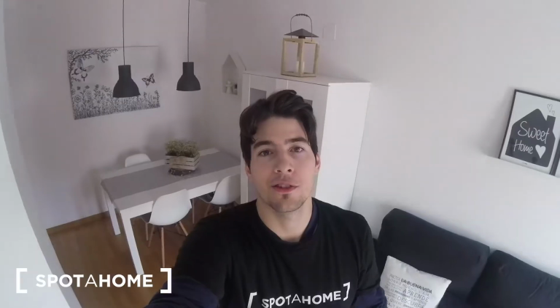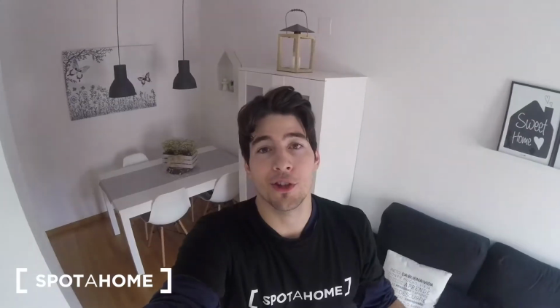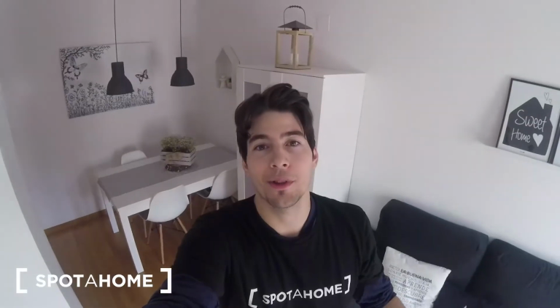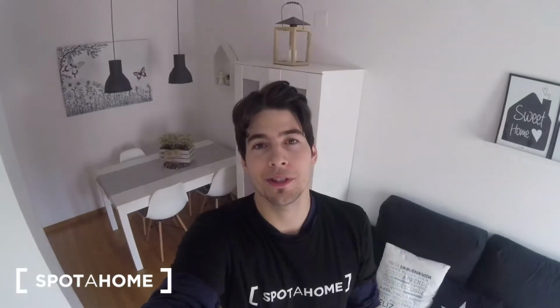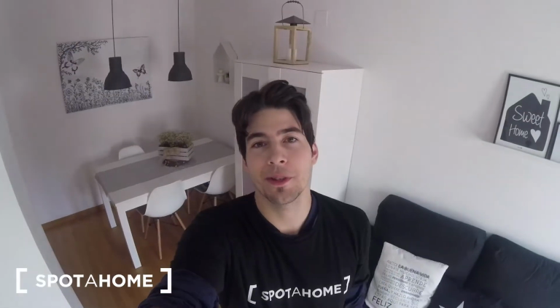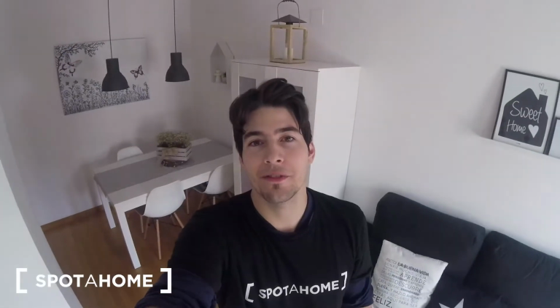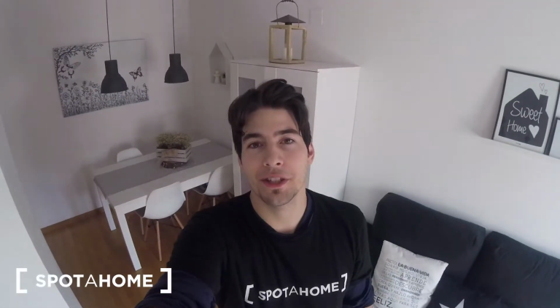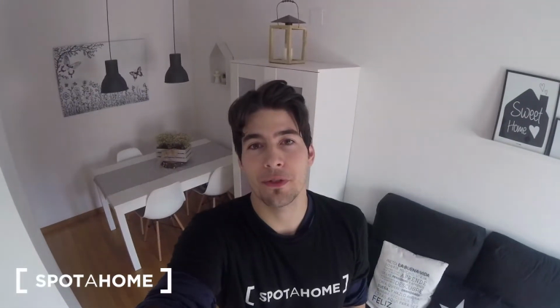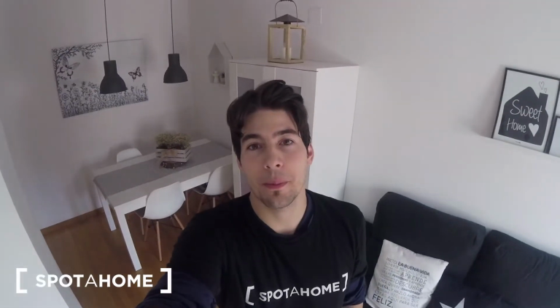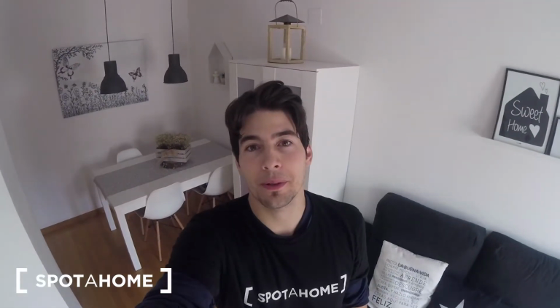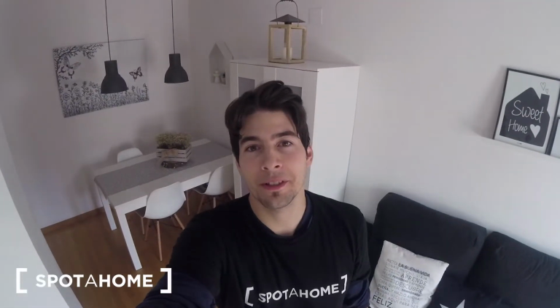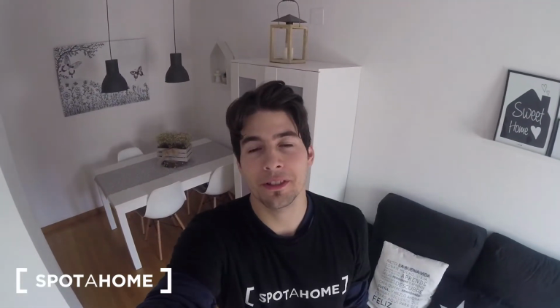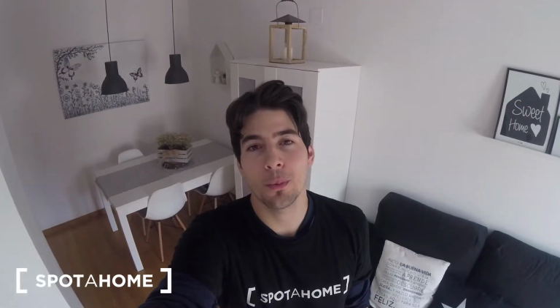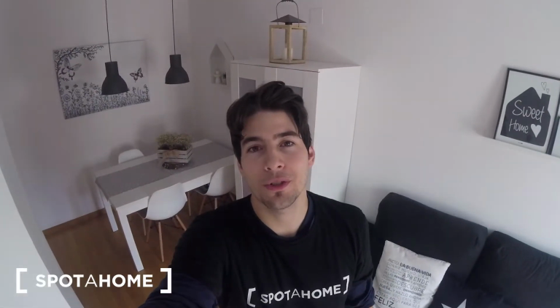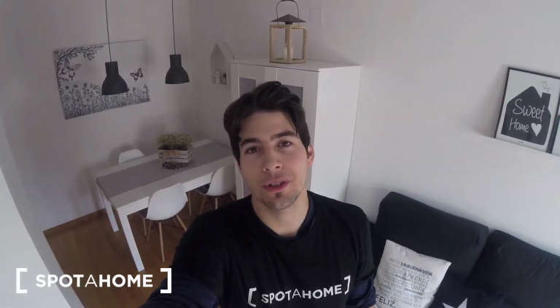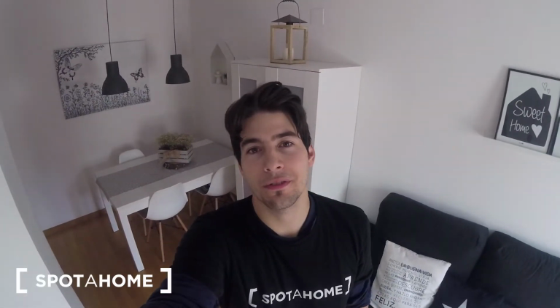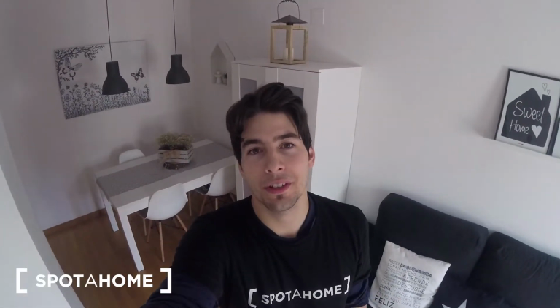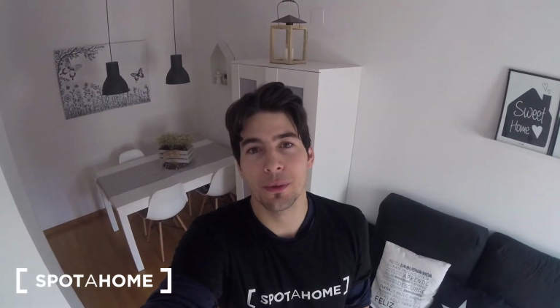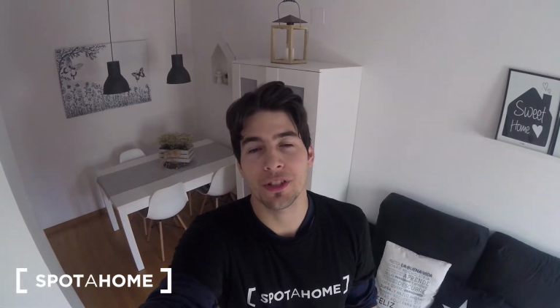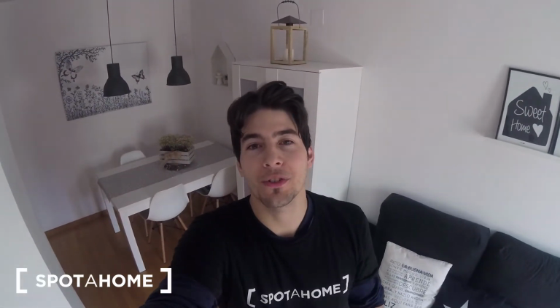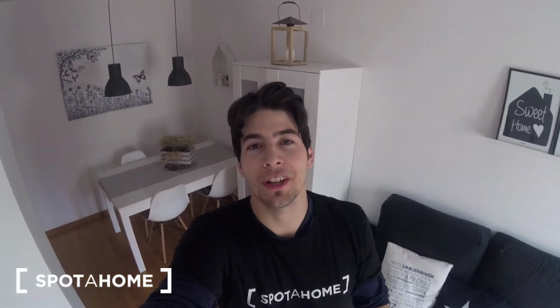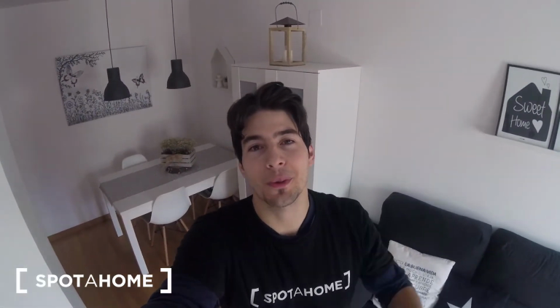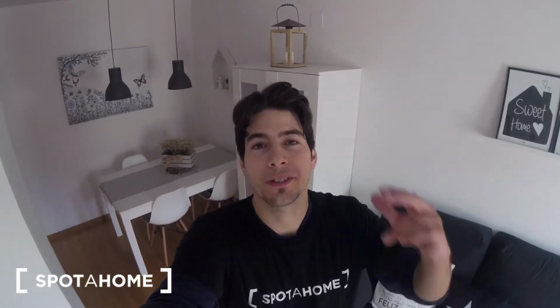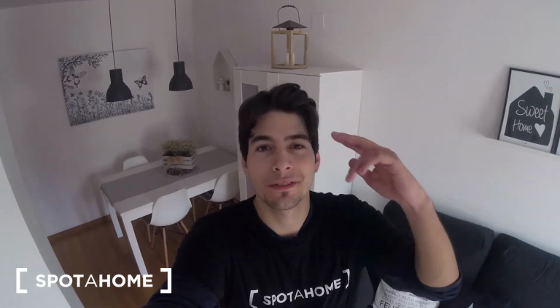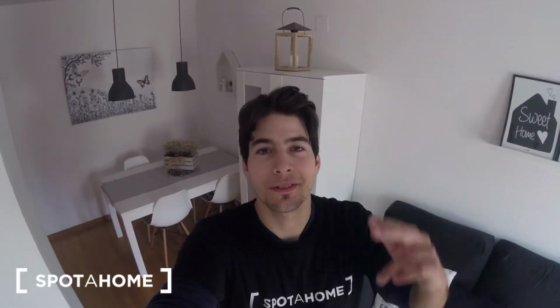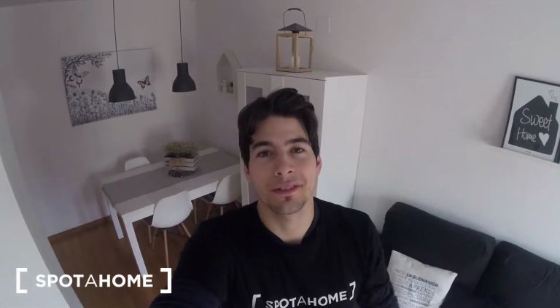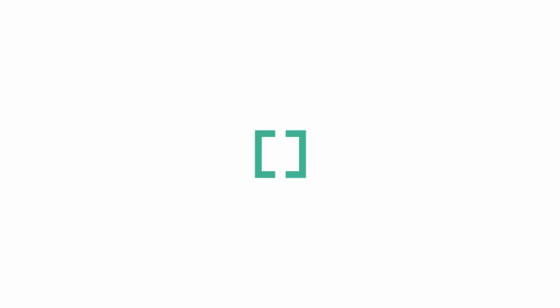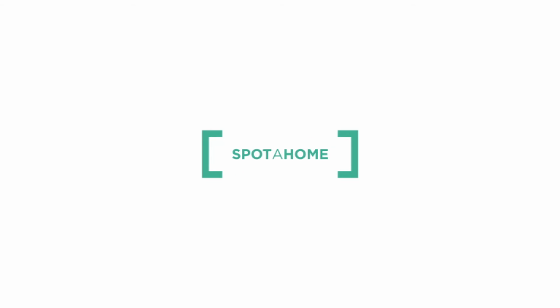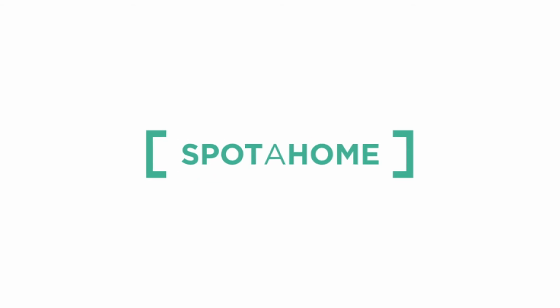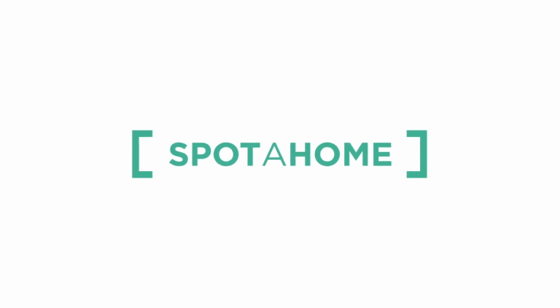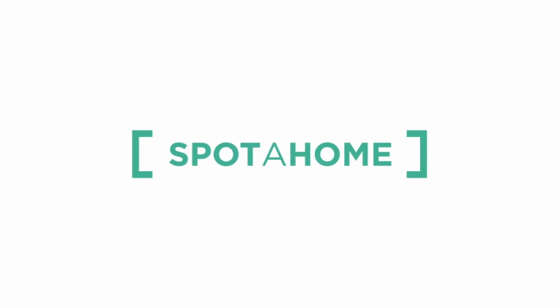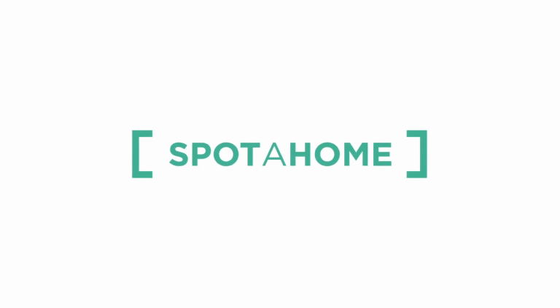So this has been the visit for the apartment. Hope you enjoyed the video and see you in the next one. Bye.